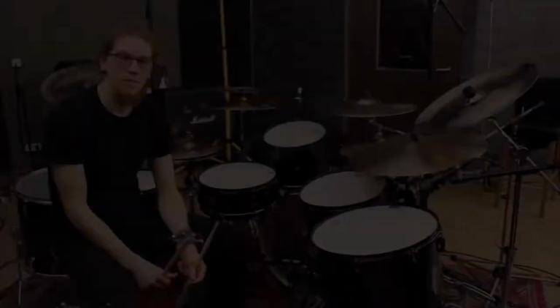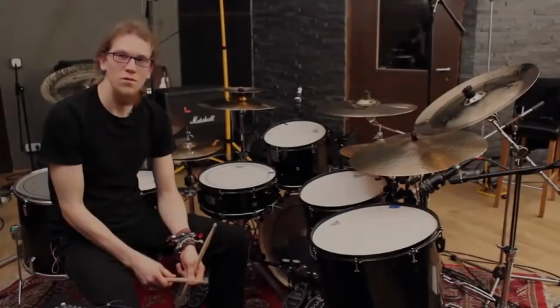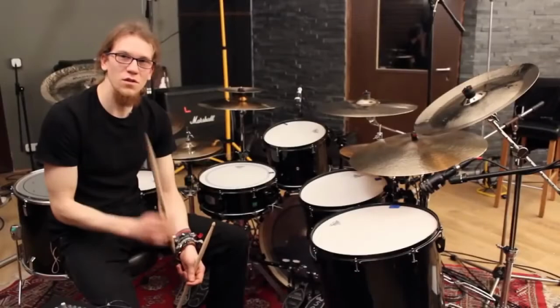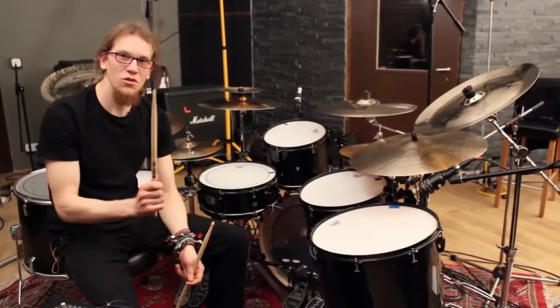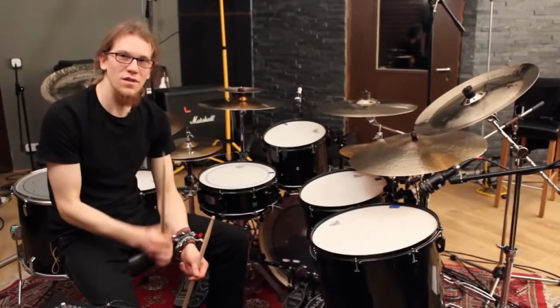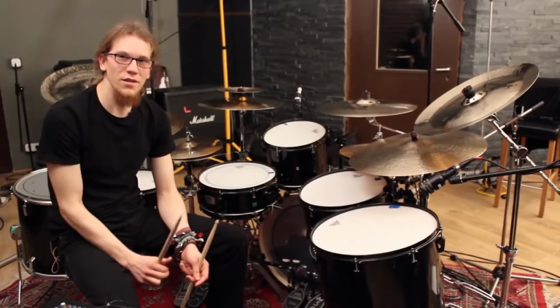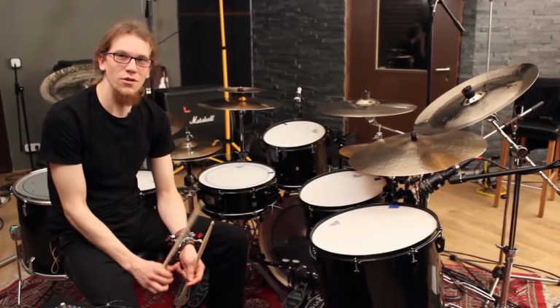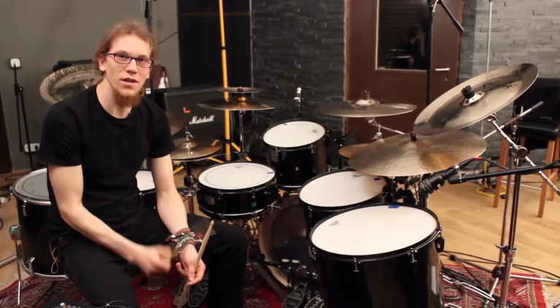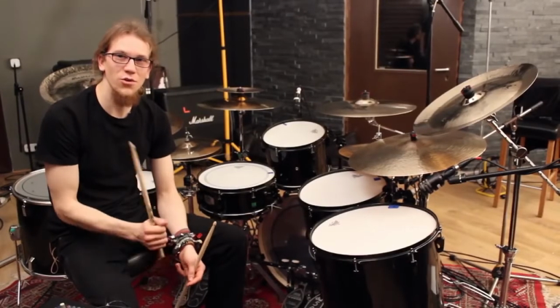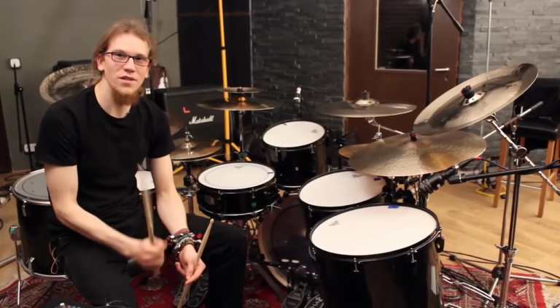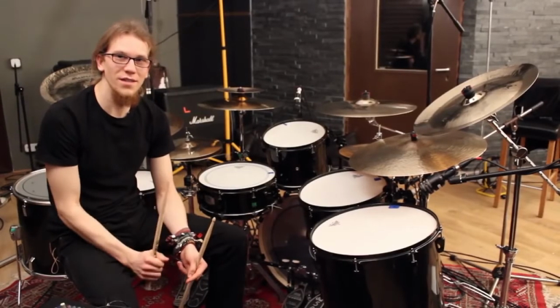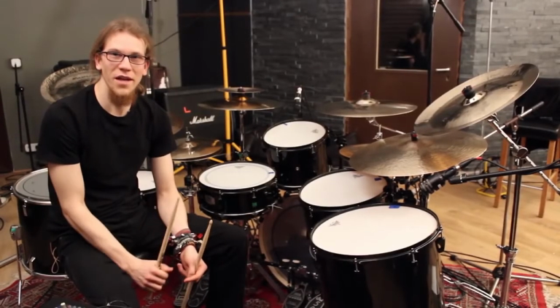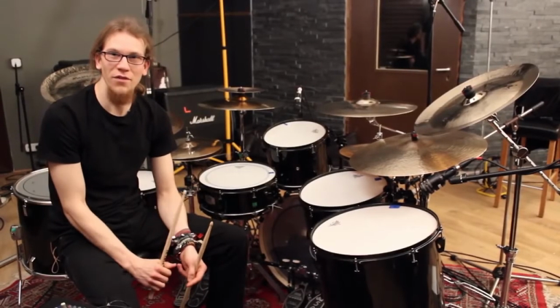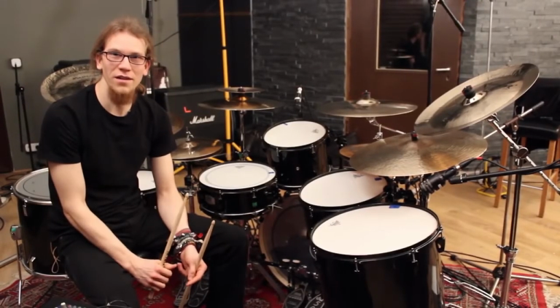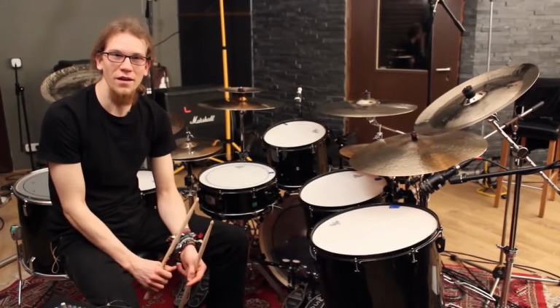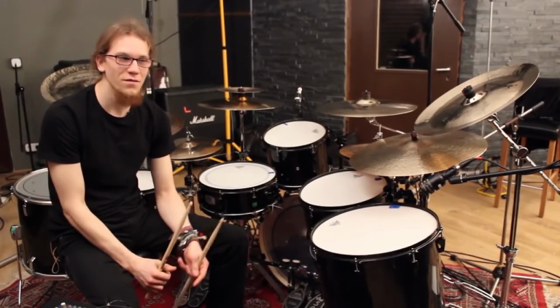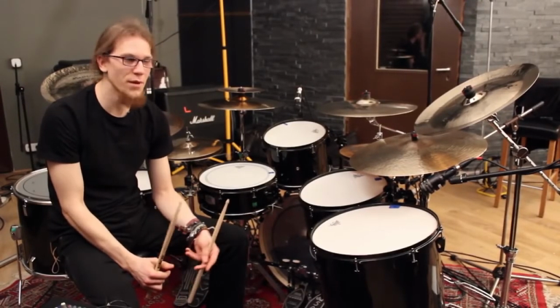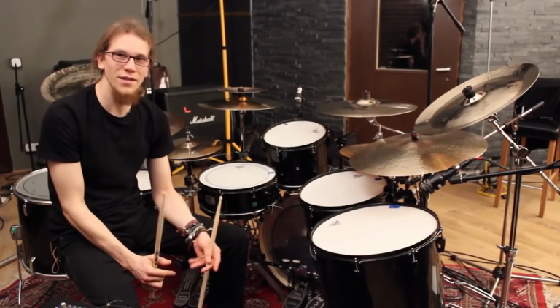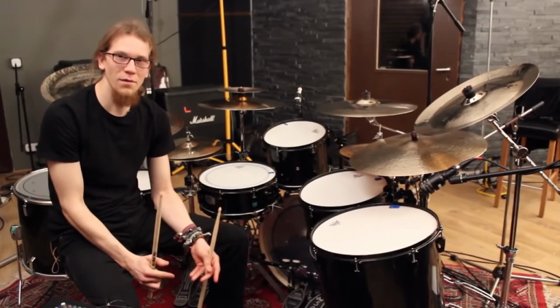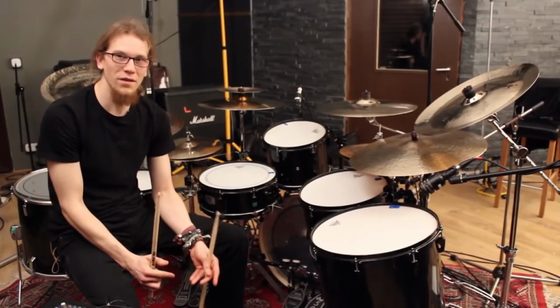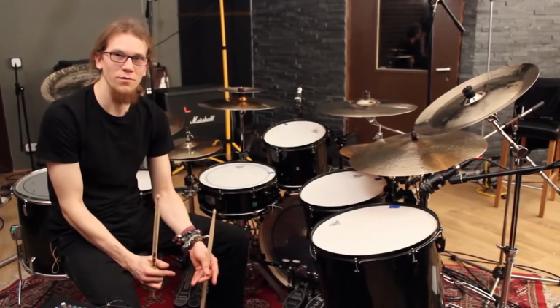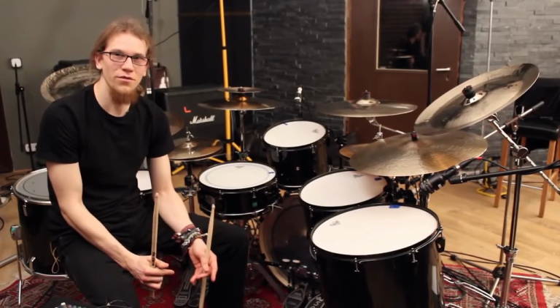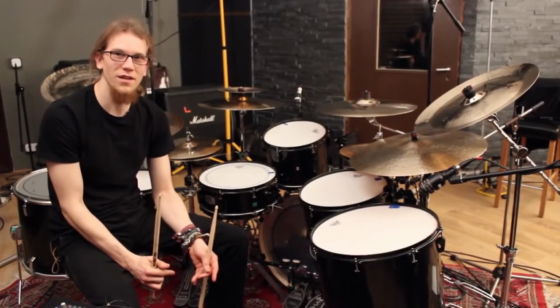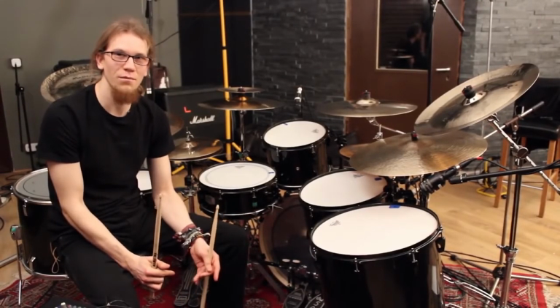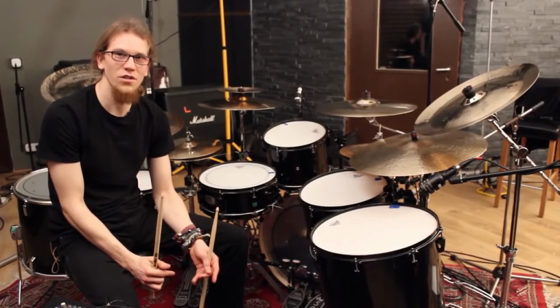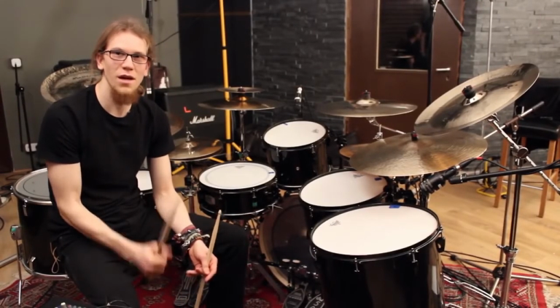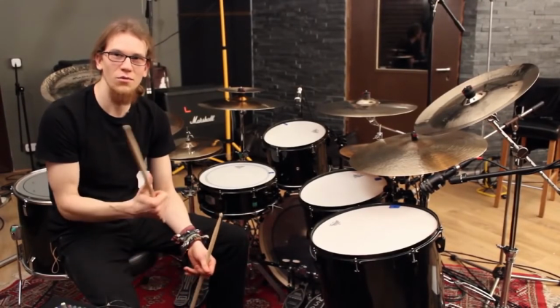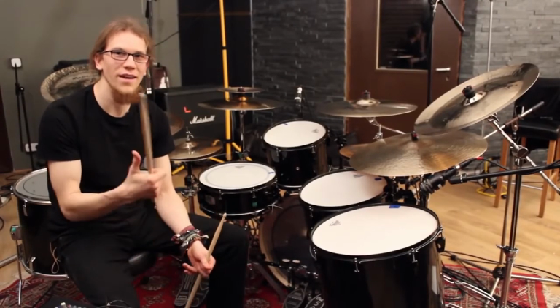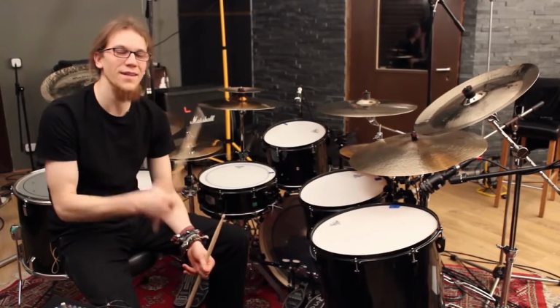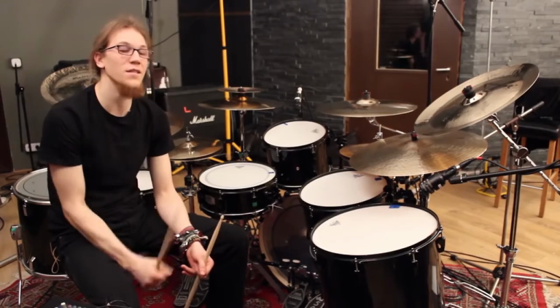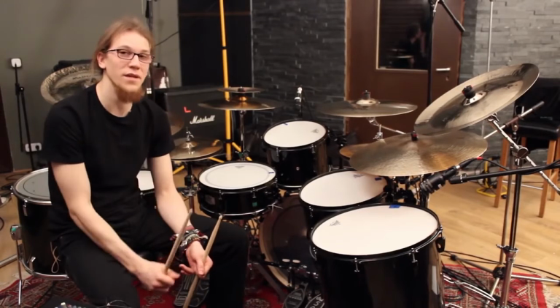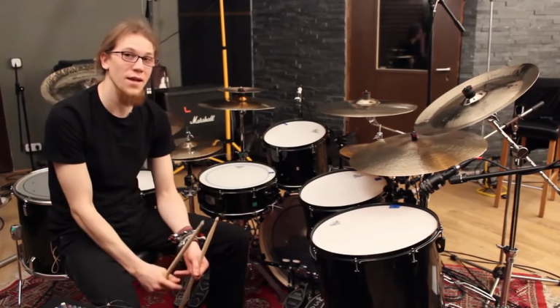And finally, I want to show you a nice trick you can use if you want to have a double bass drum sound but only have one pedal.